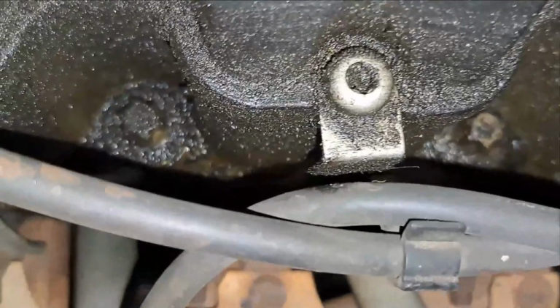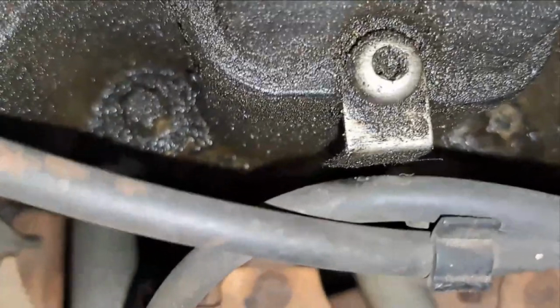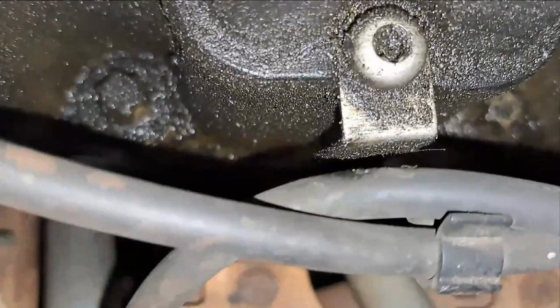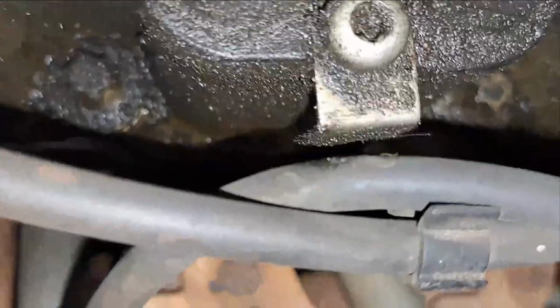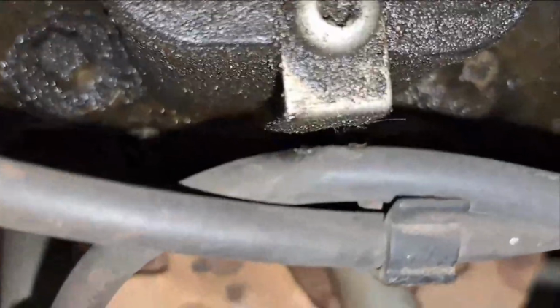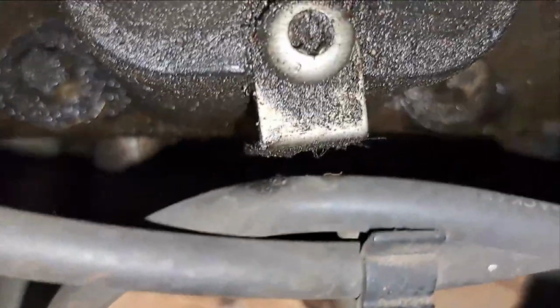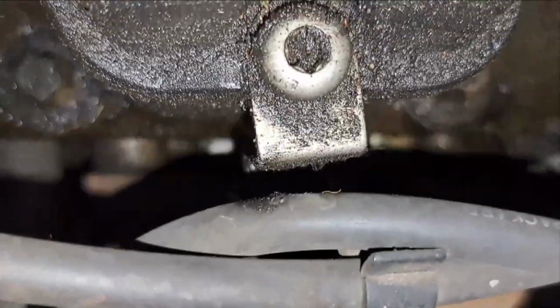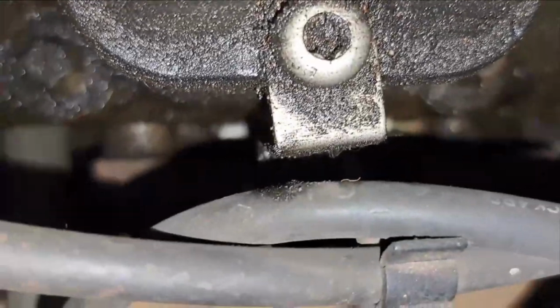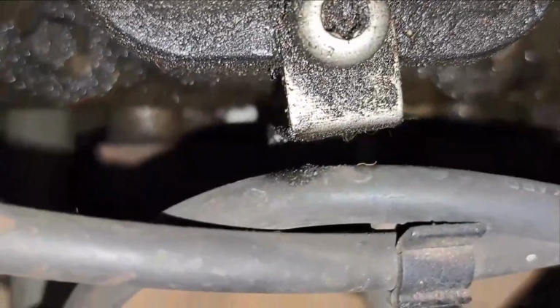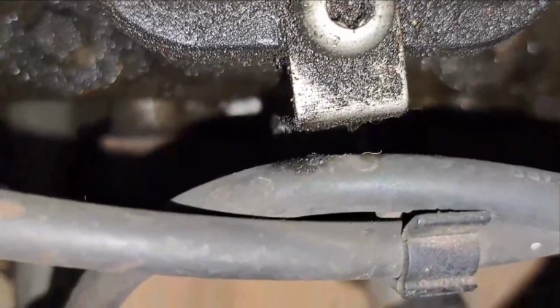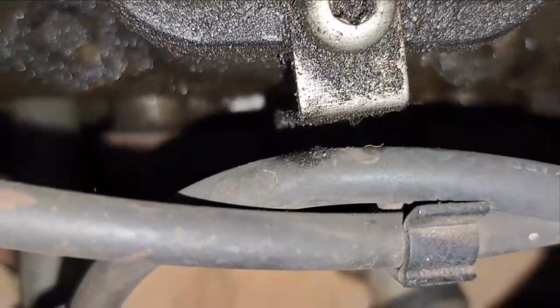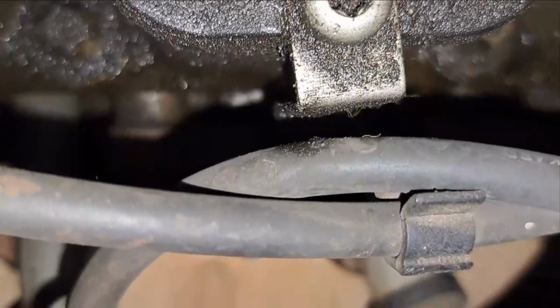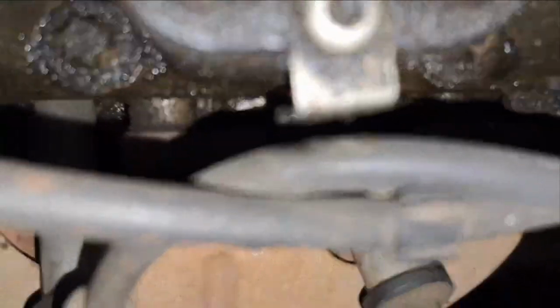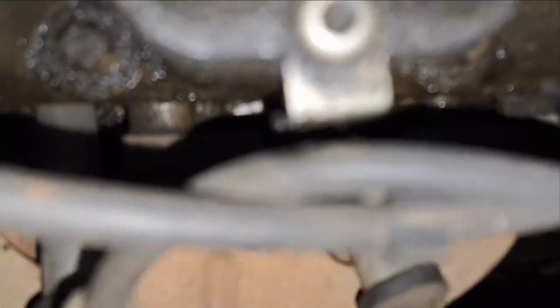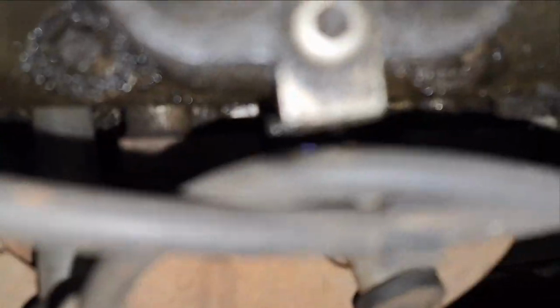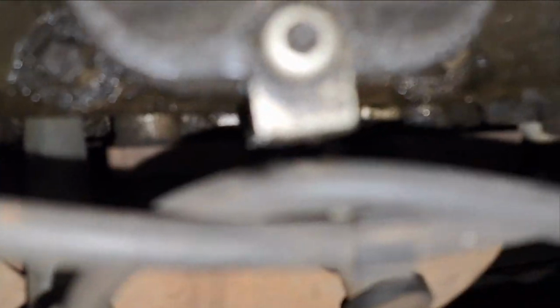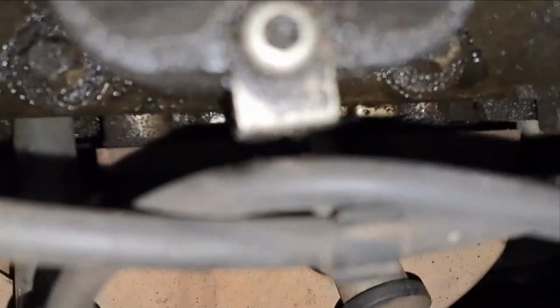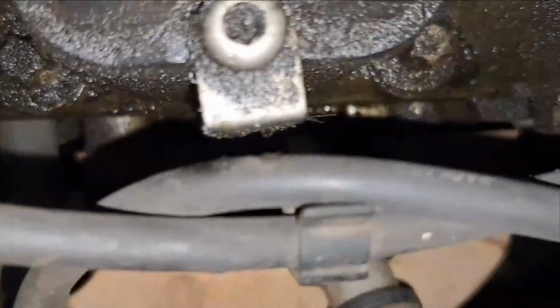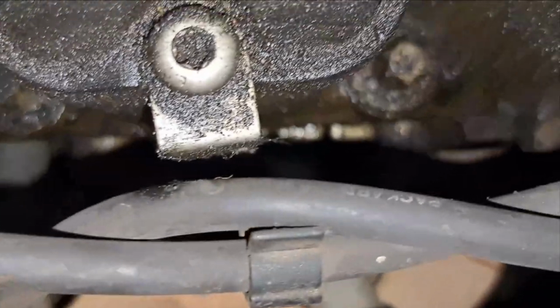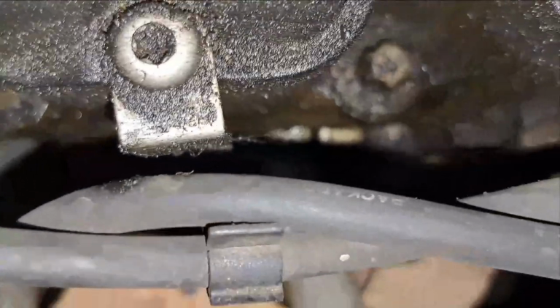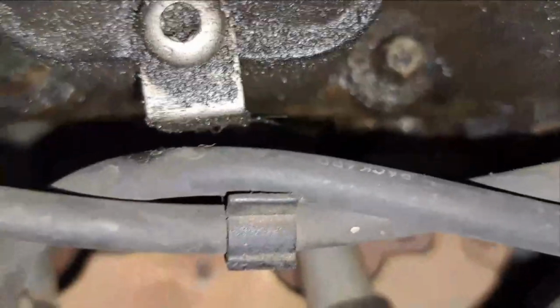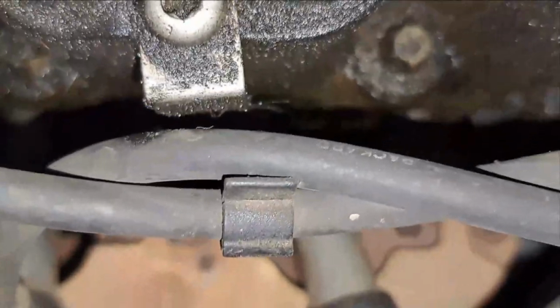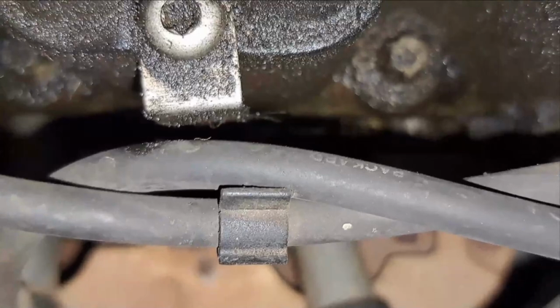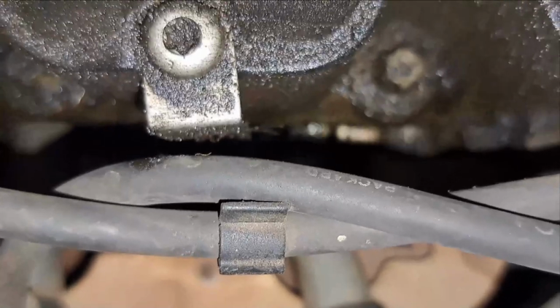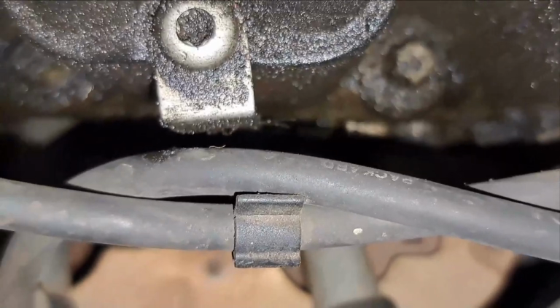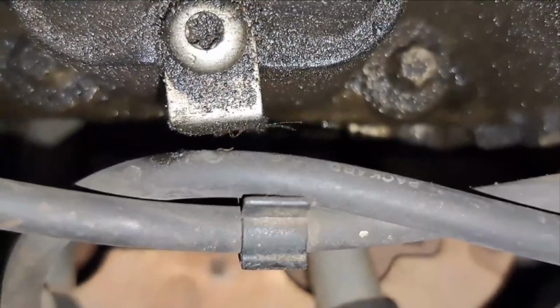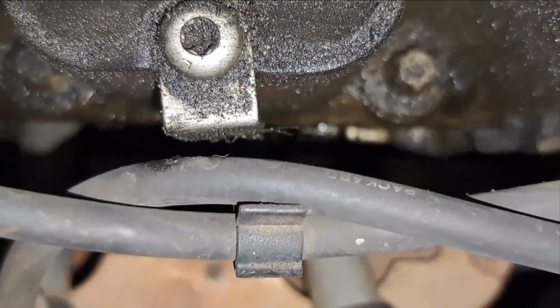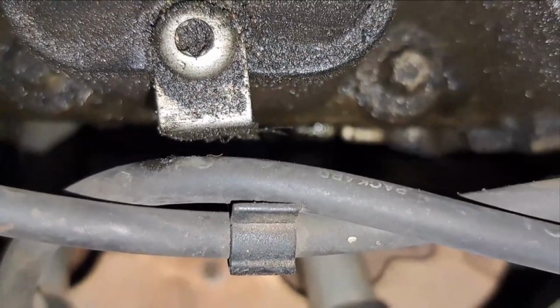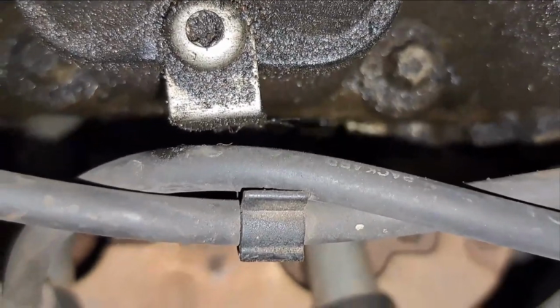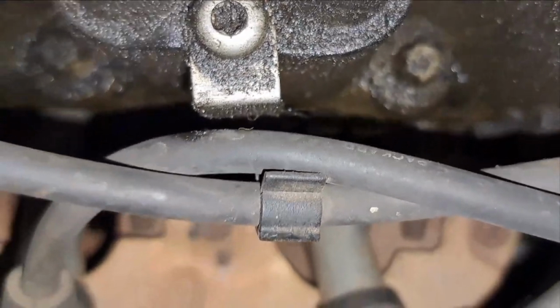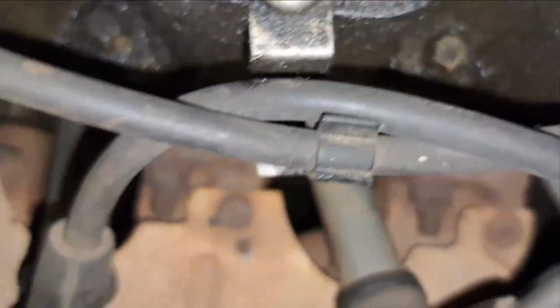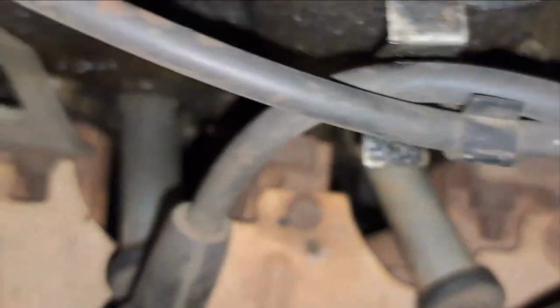You can see this big spark here — you can see this one clearly. But the others you can only see when it was dark.